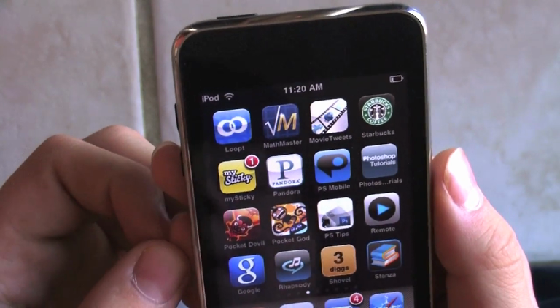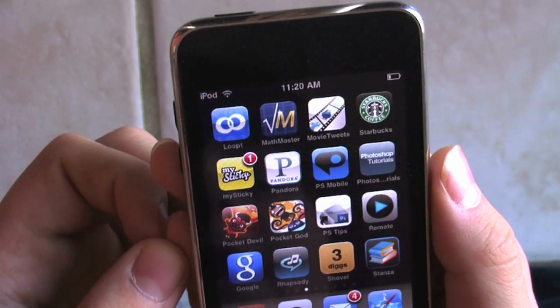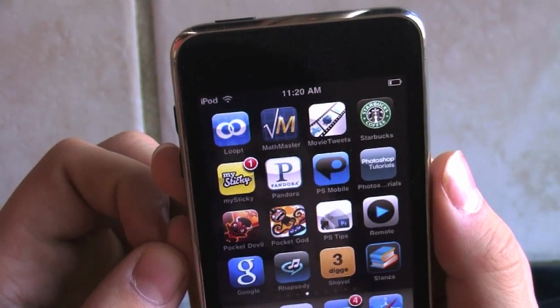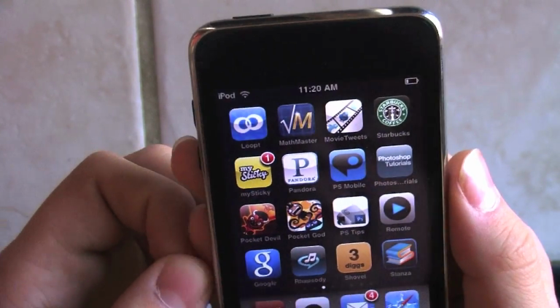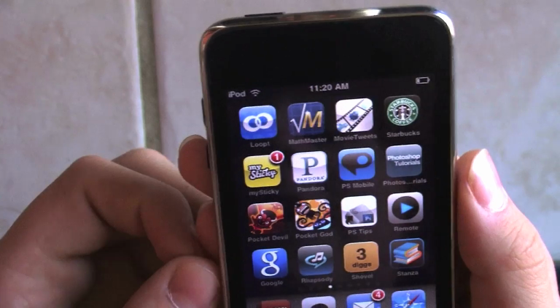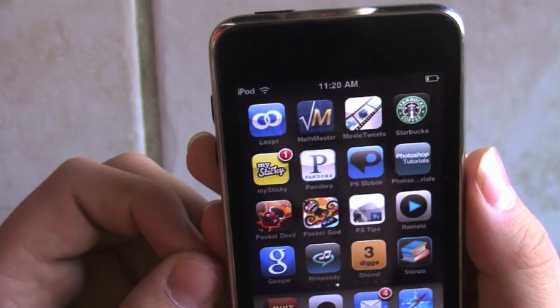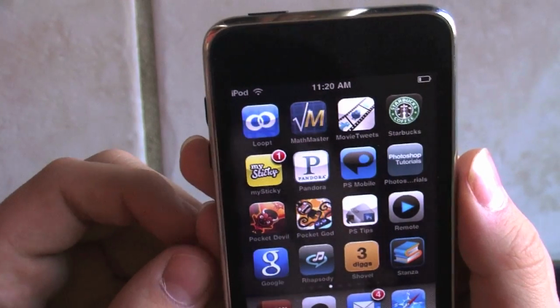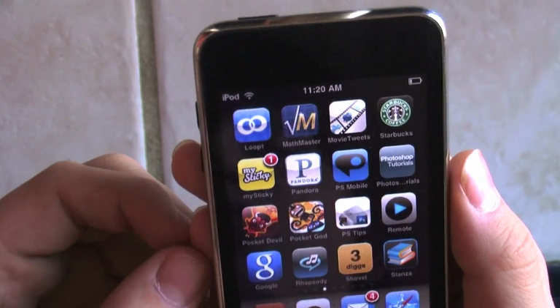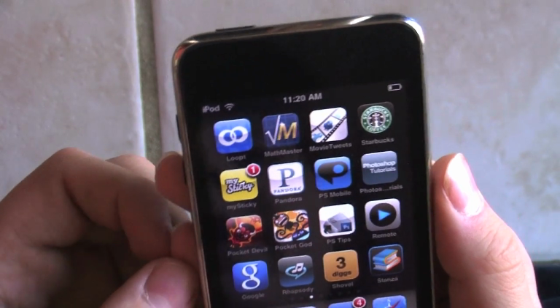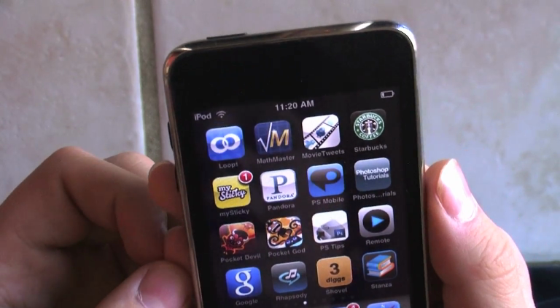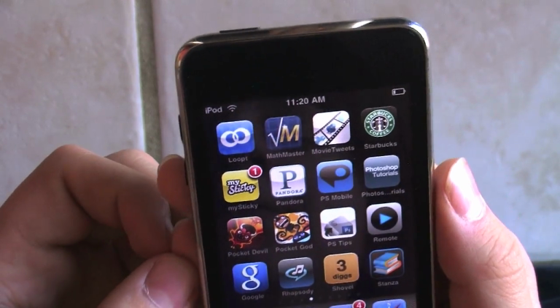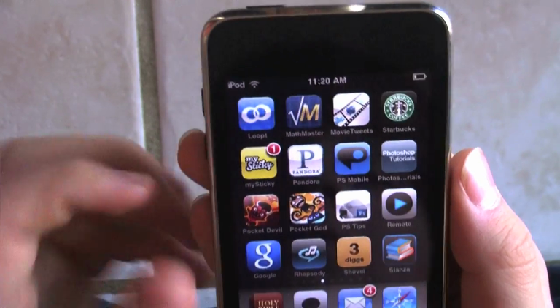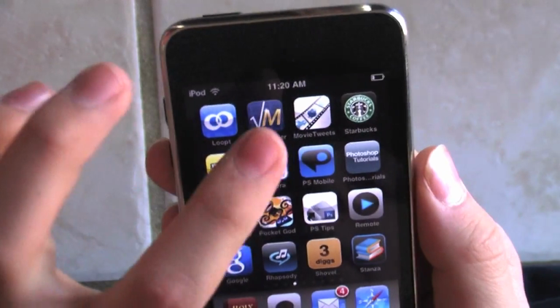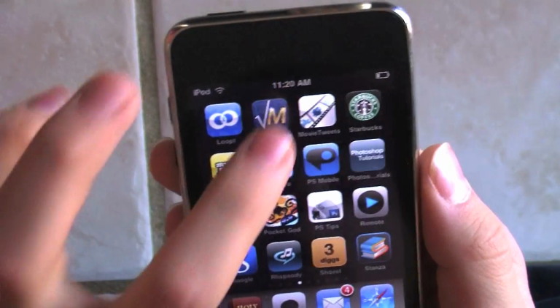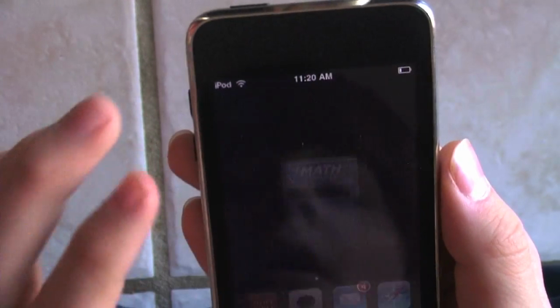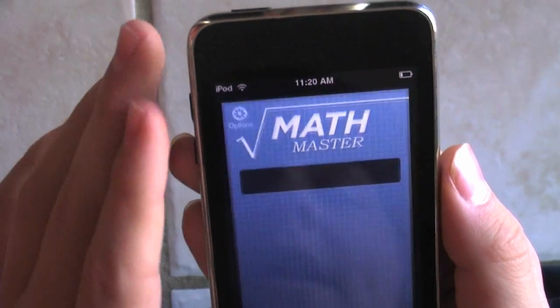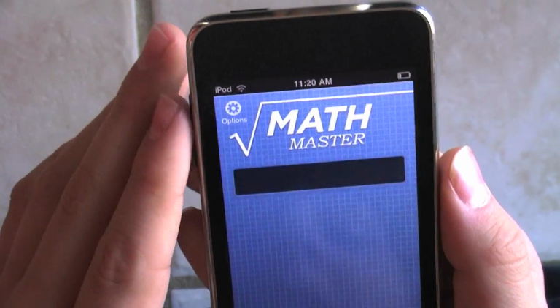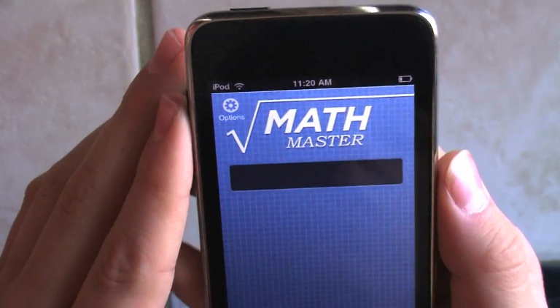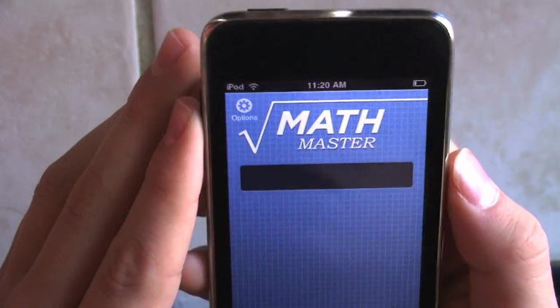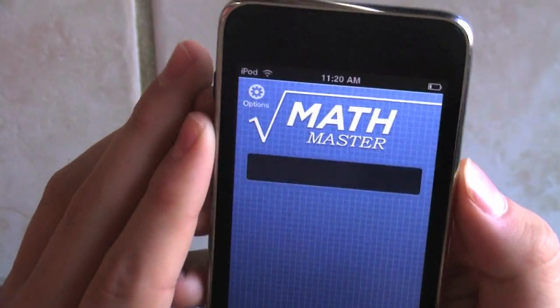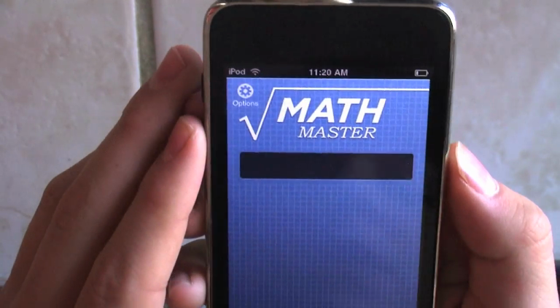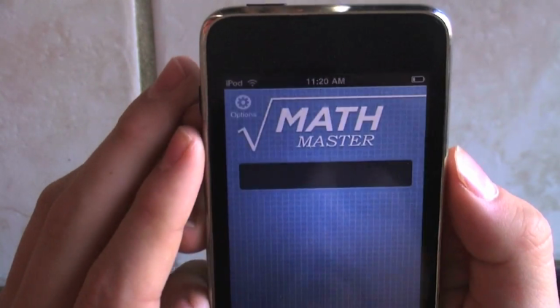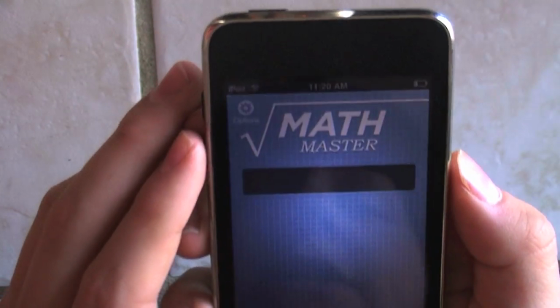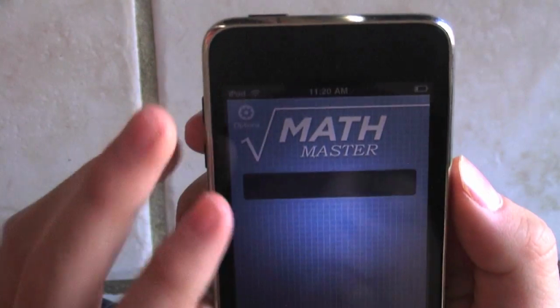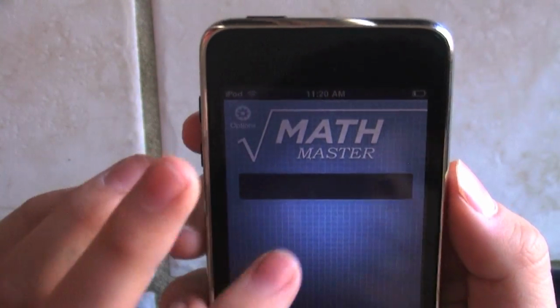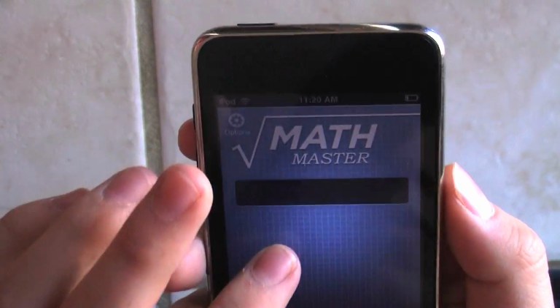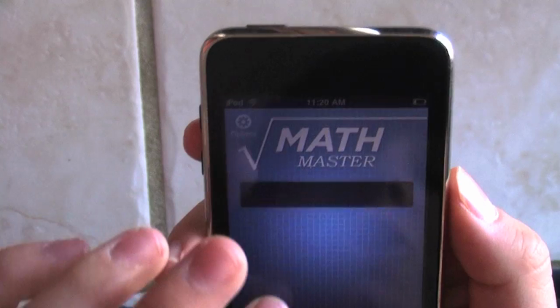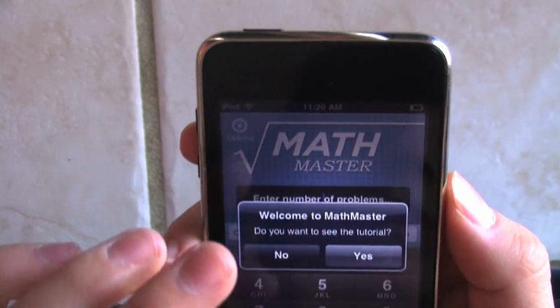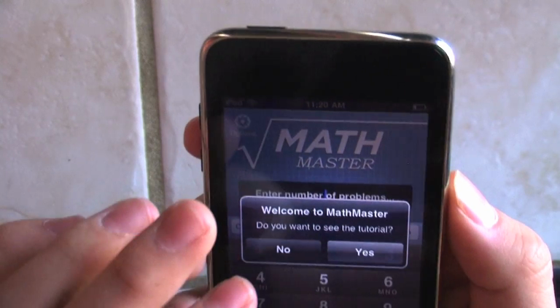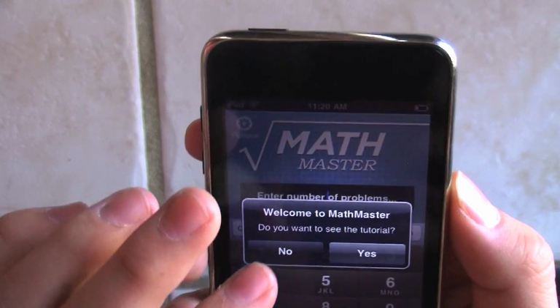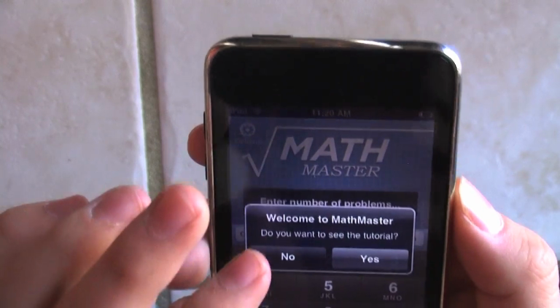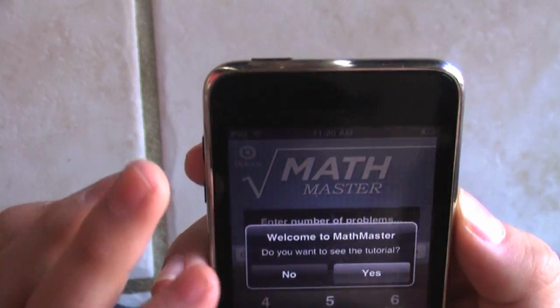But this app is pretty awesome. It's for those math enthusiasts or people who are just really bad at math, like me.